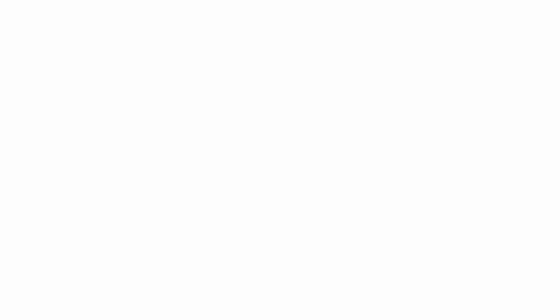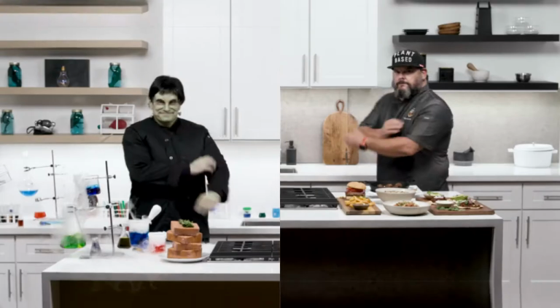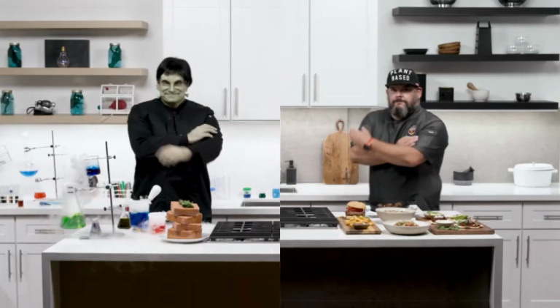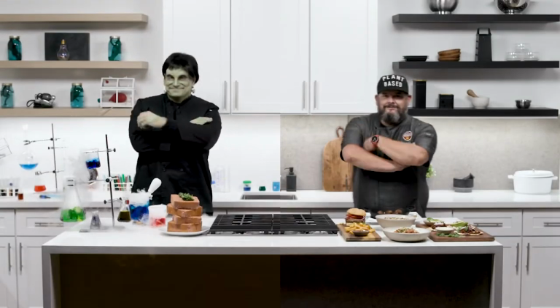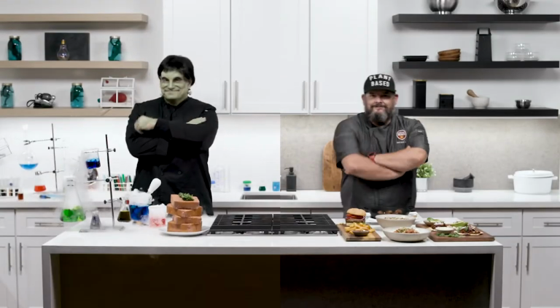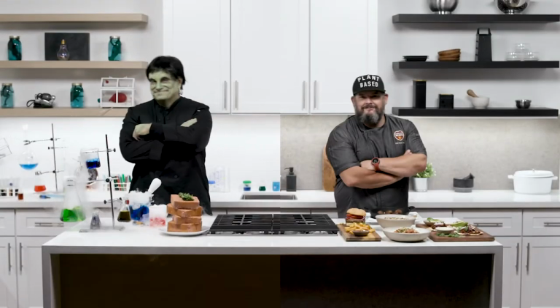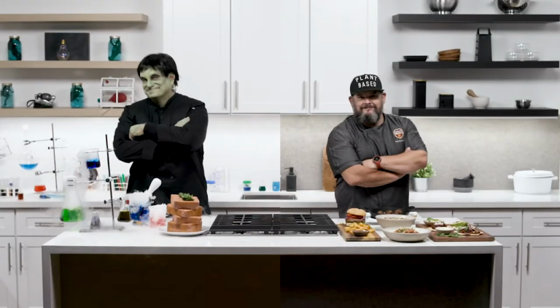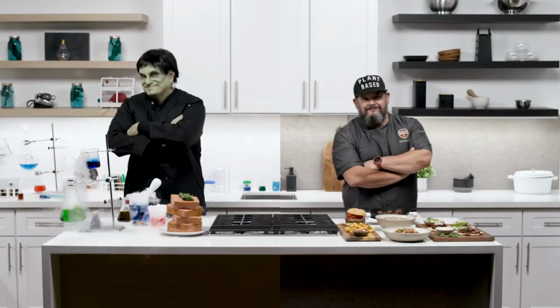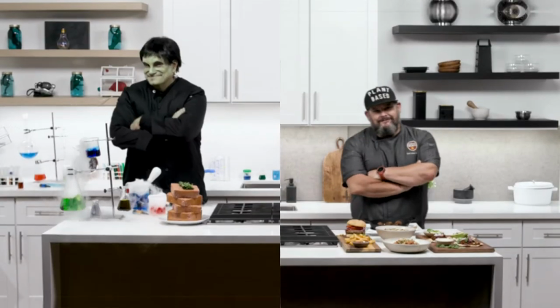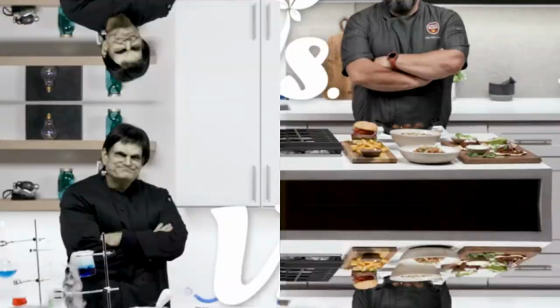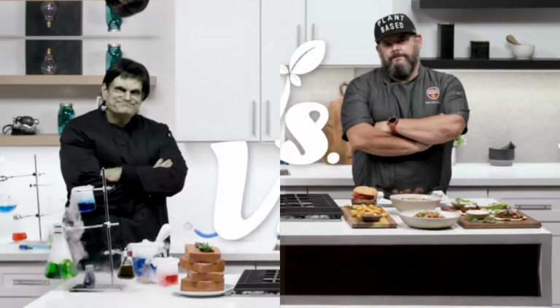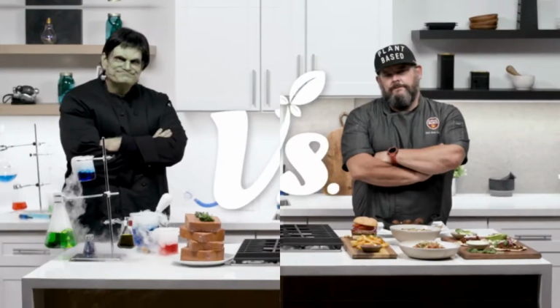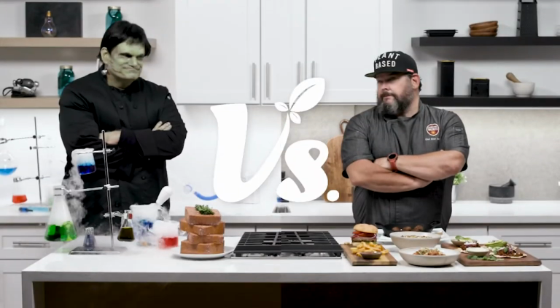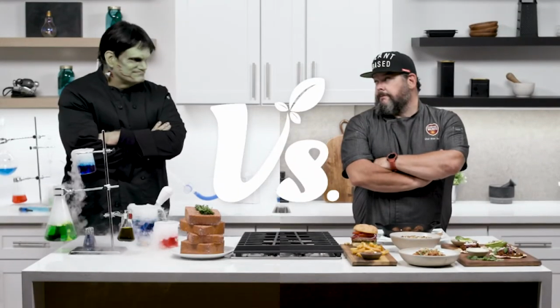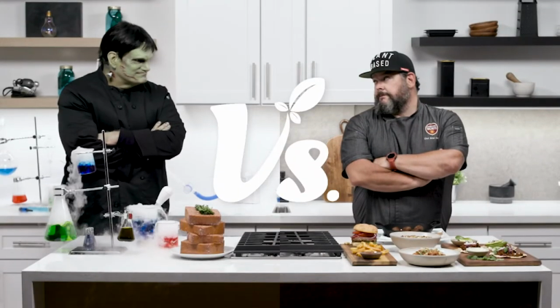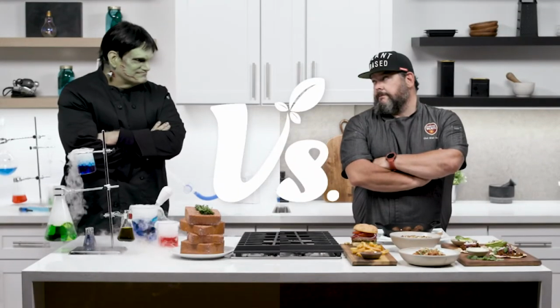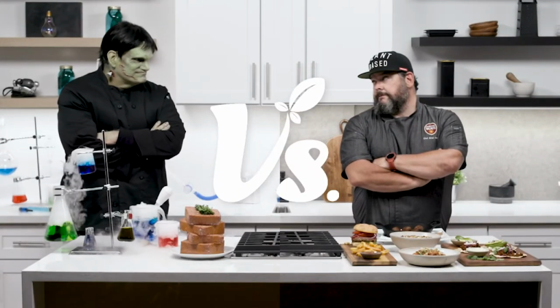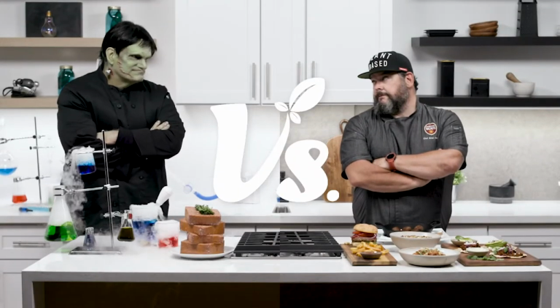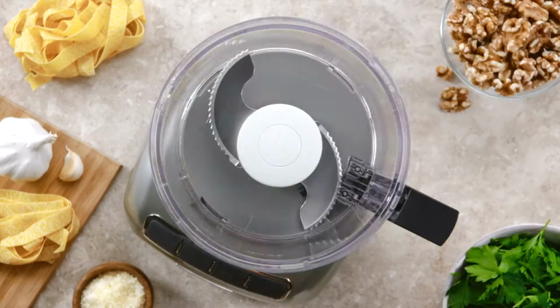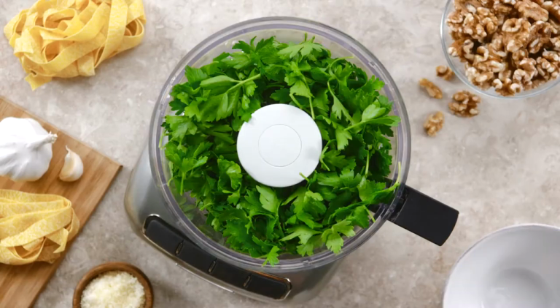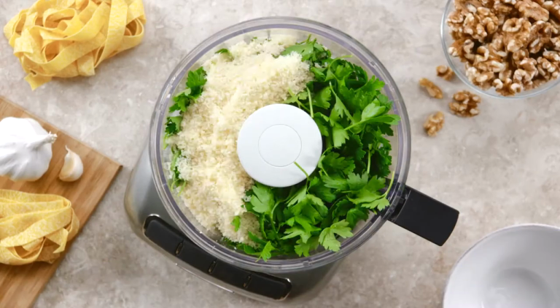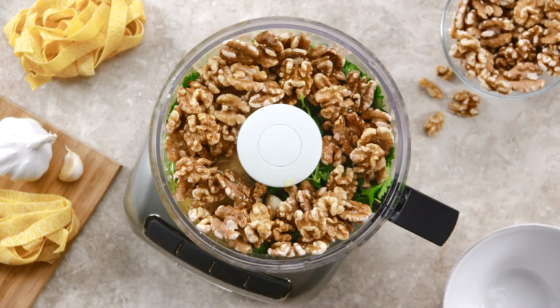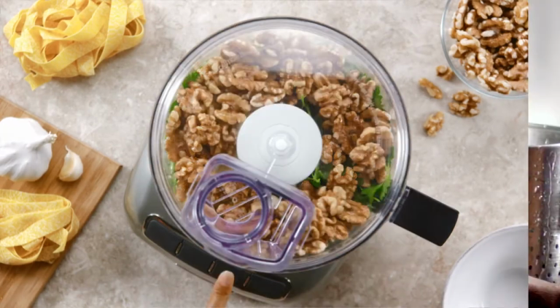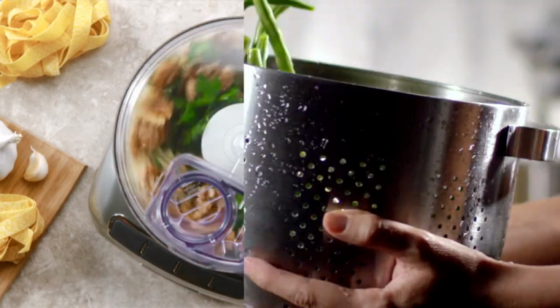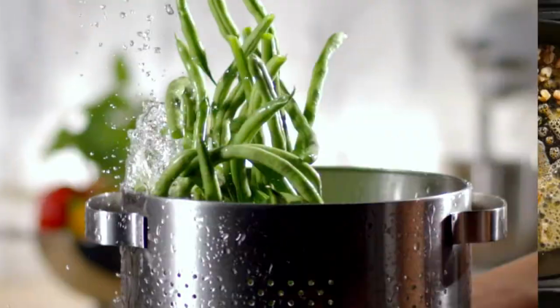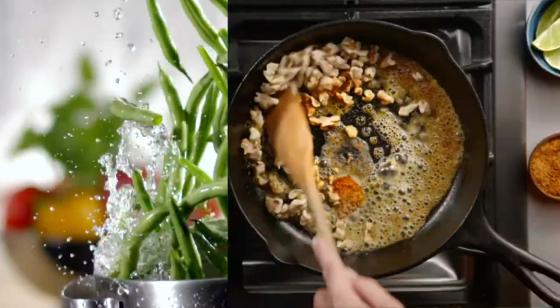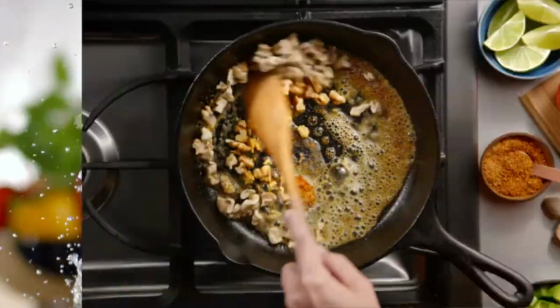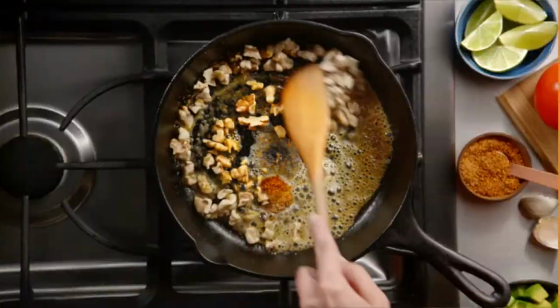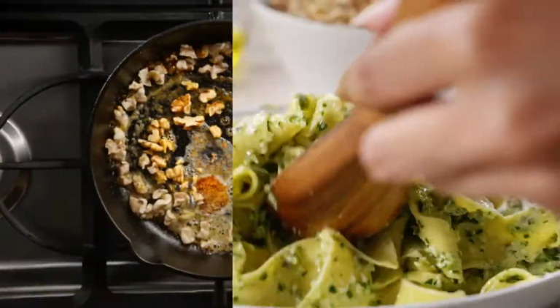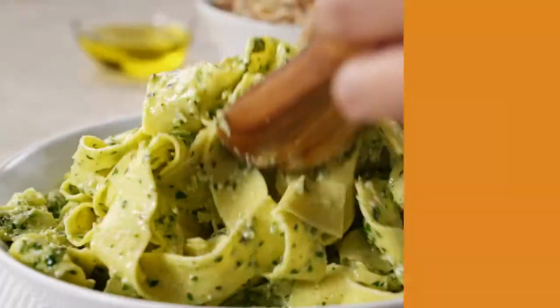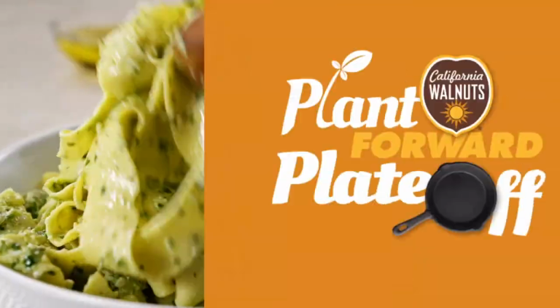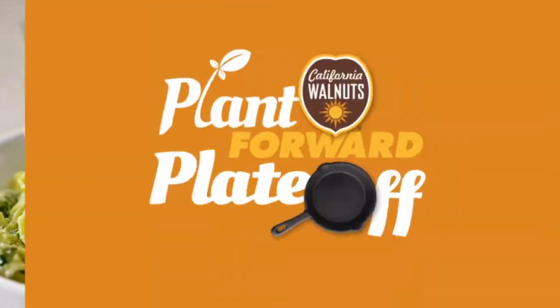Two kitchens, two chefs. Best recipe wins. It's plant-forward, plate-off.